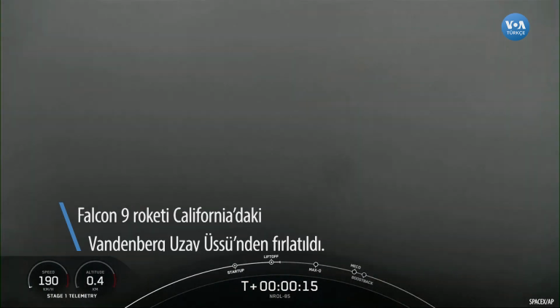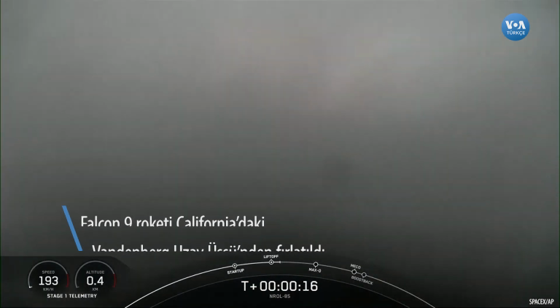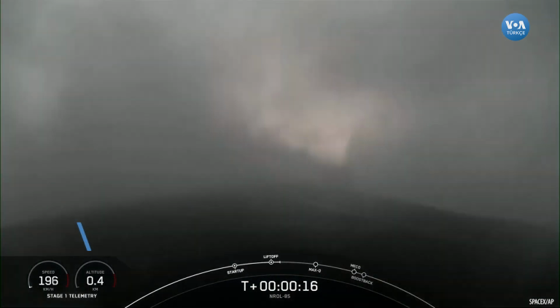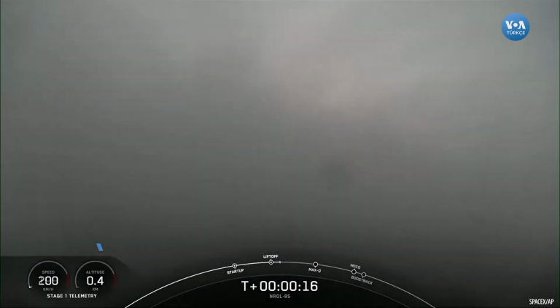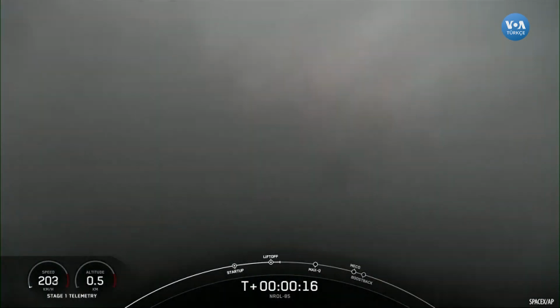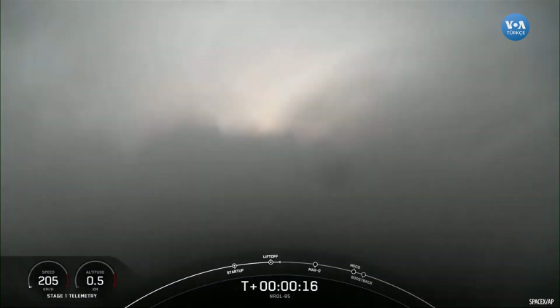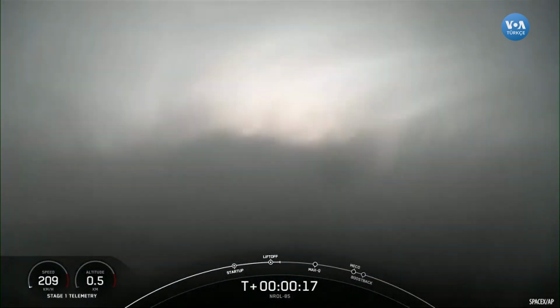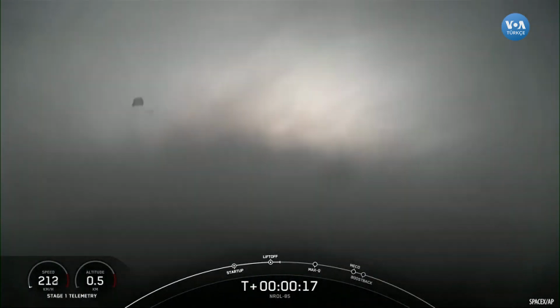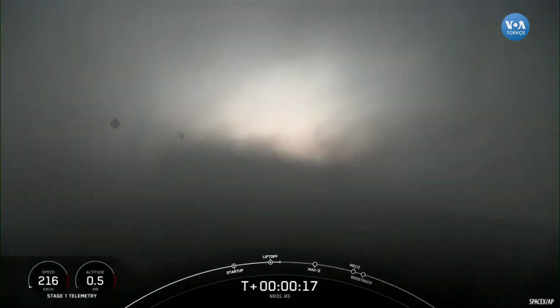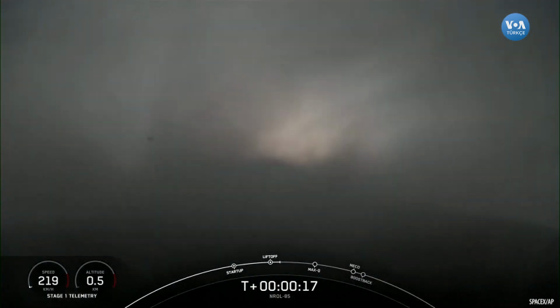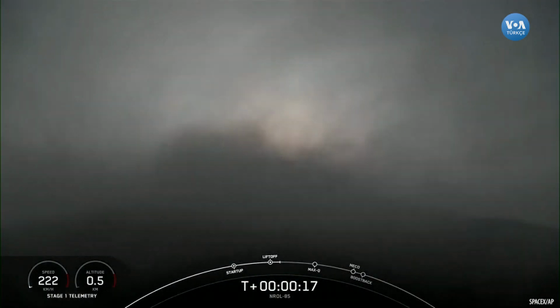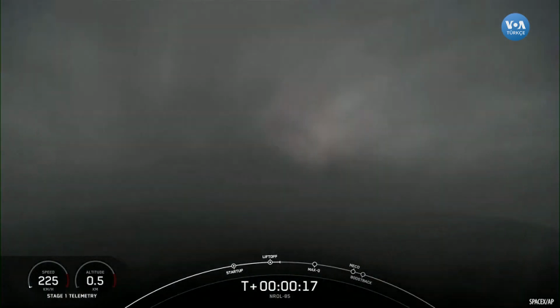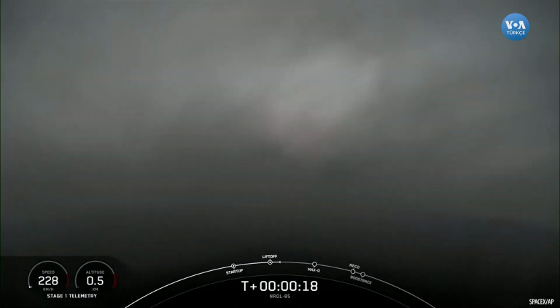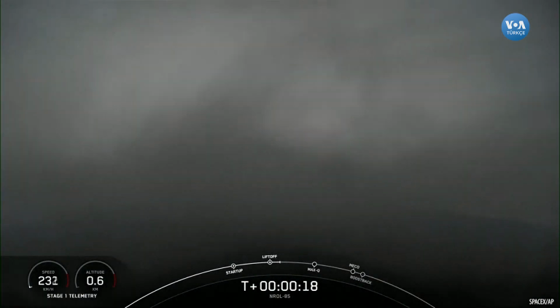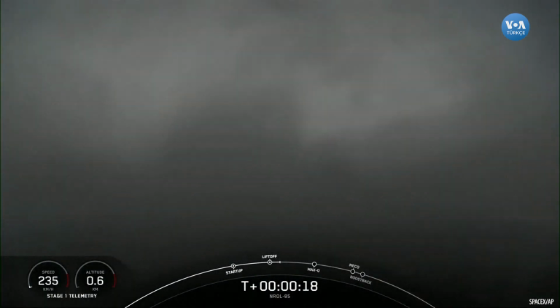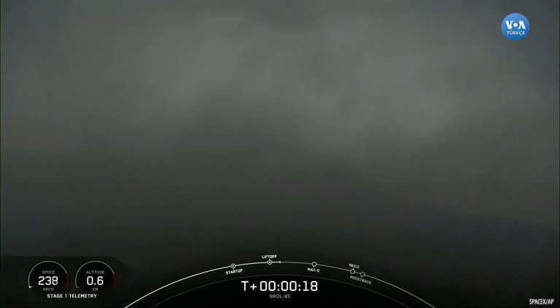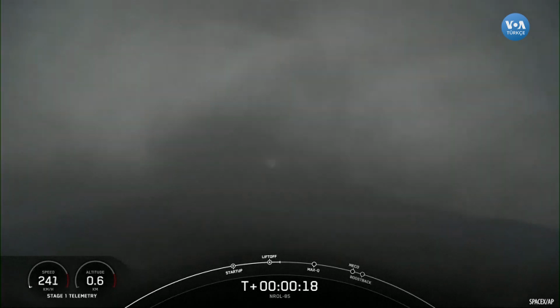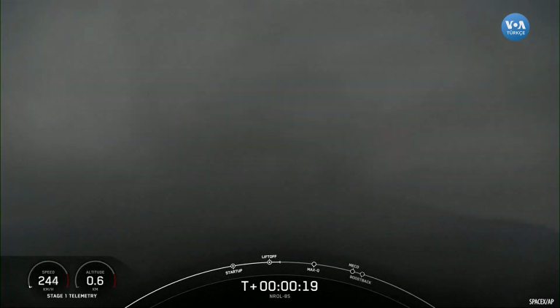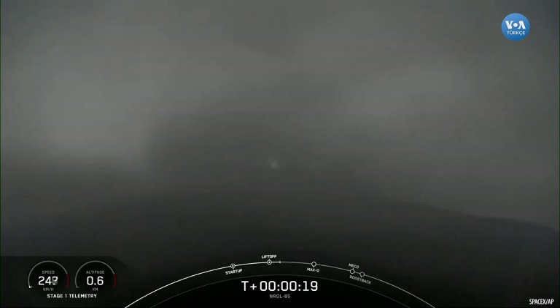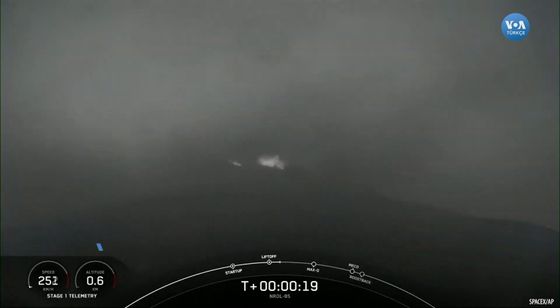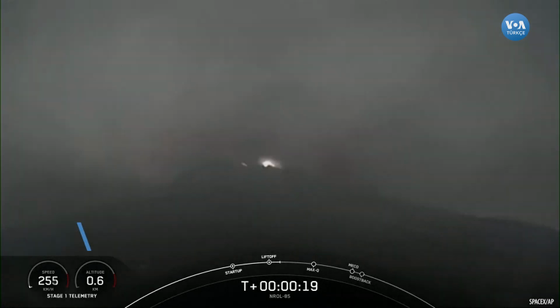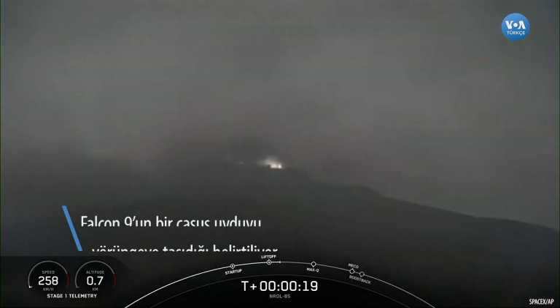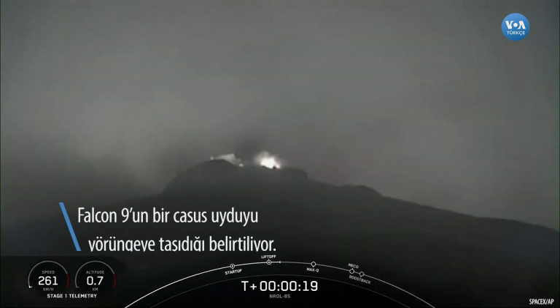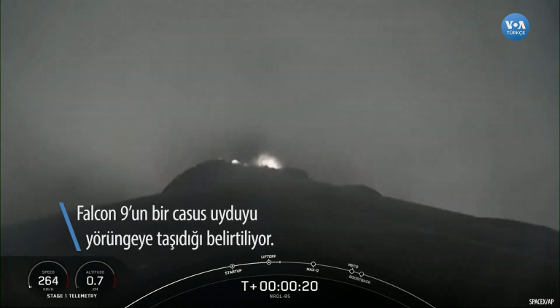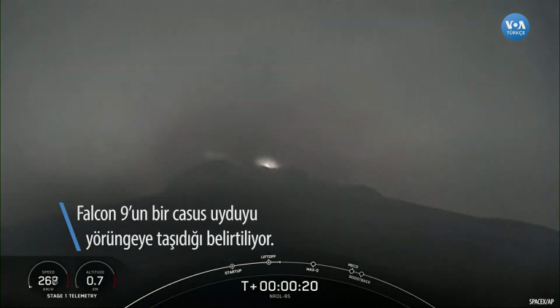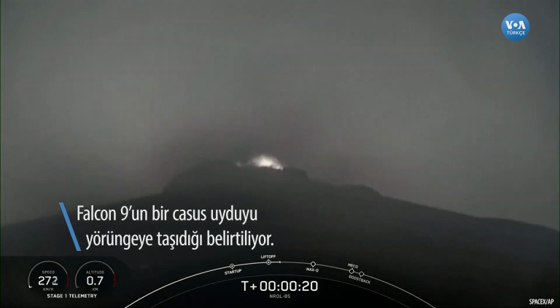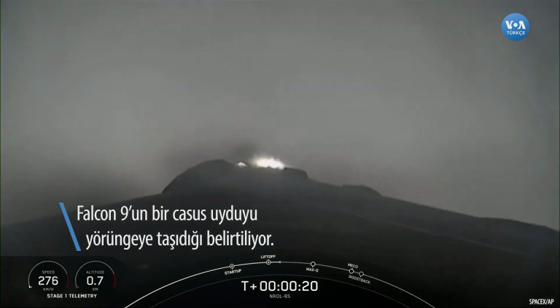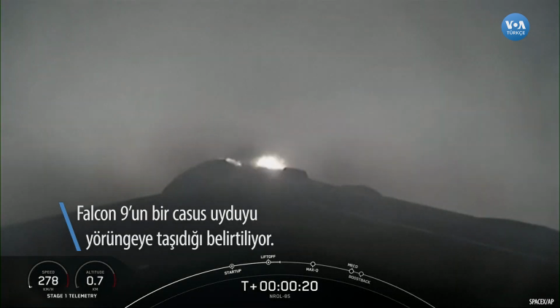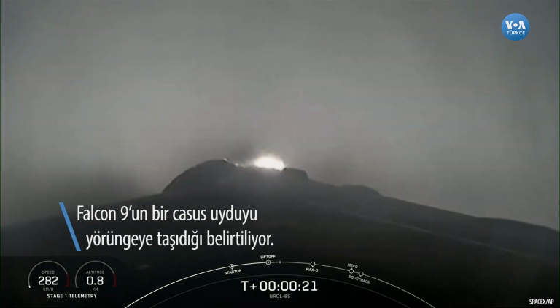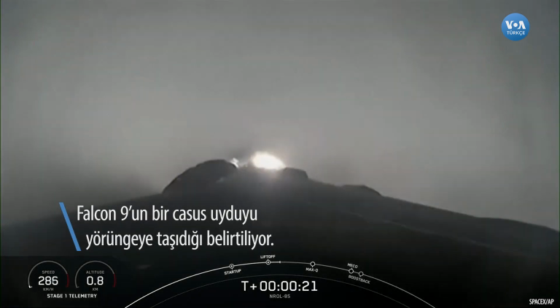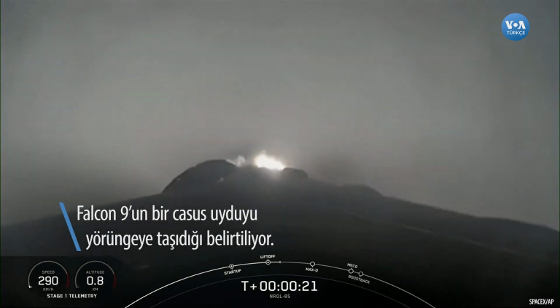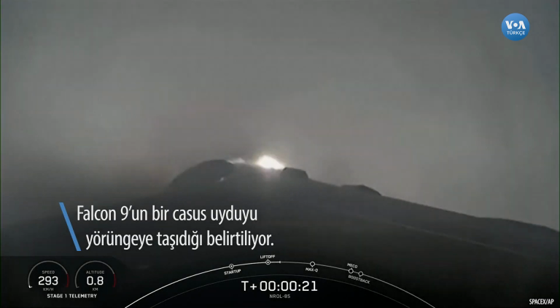Pushing downrange. Stage one chamber pressure is nominal.